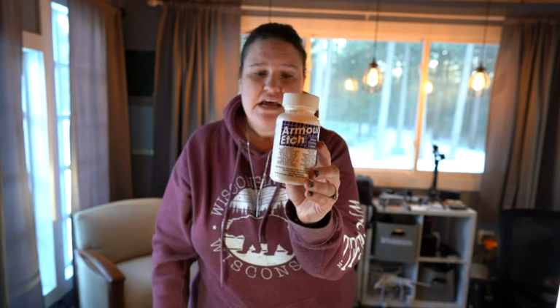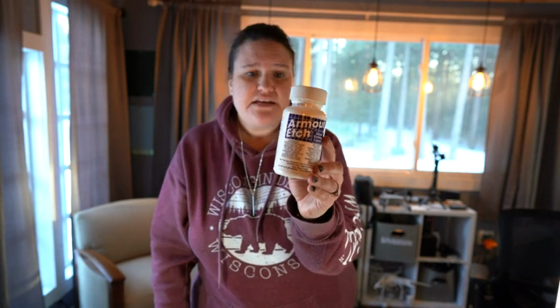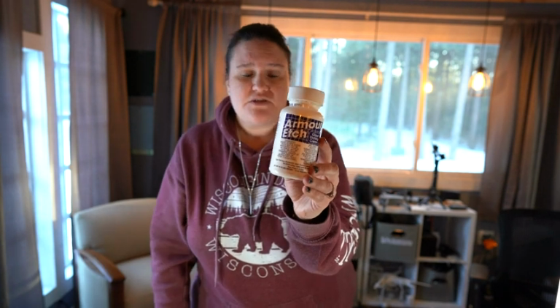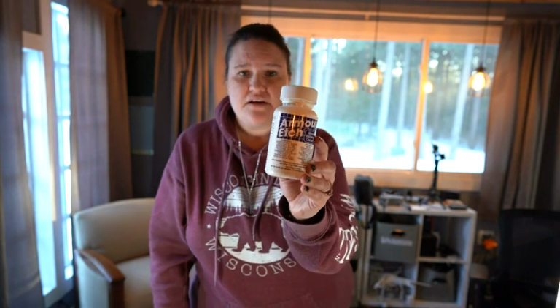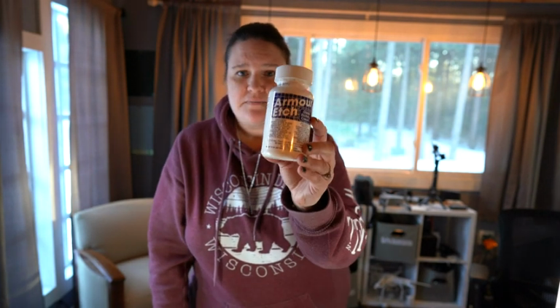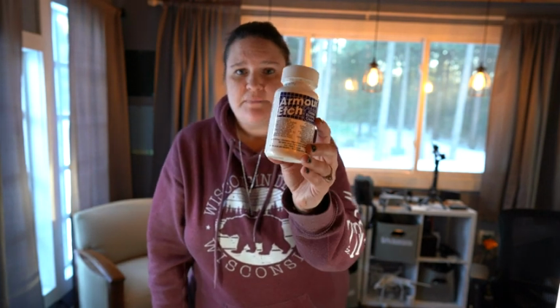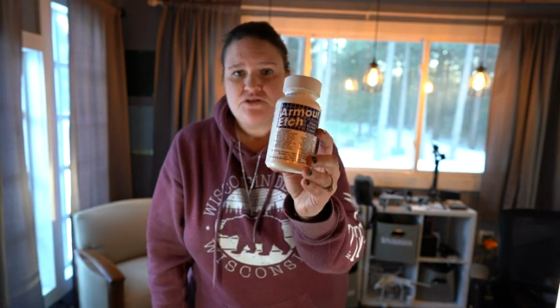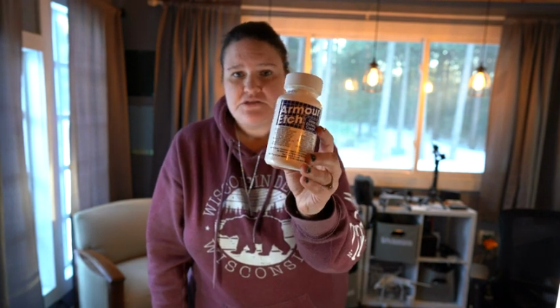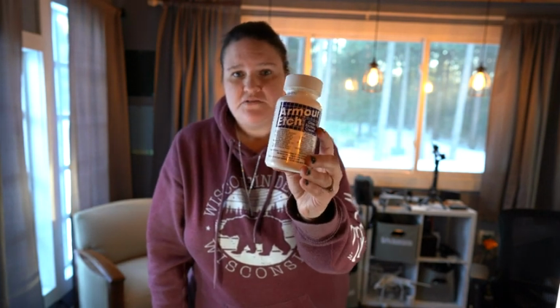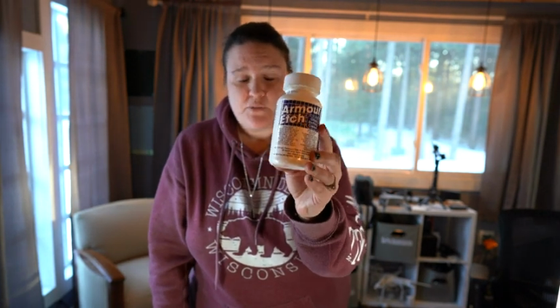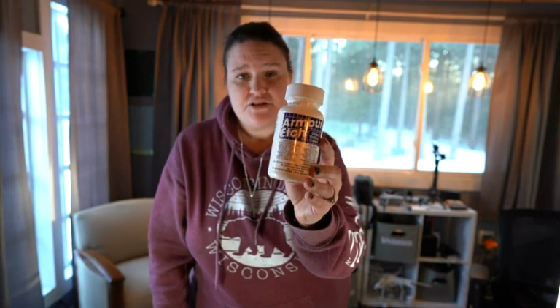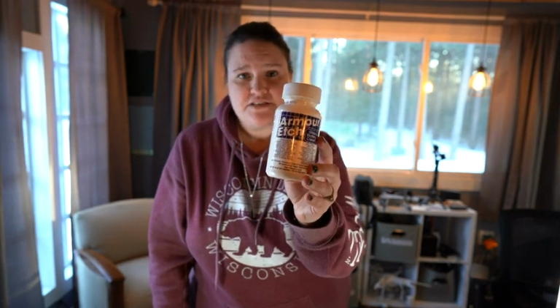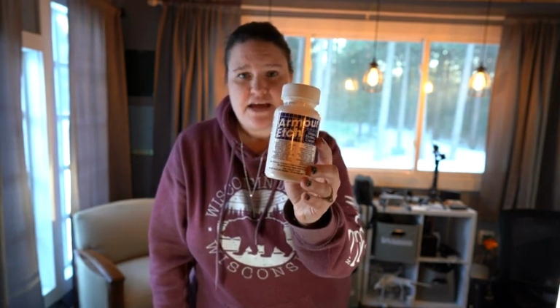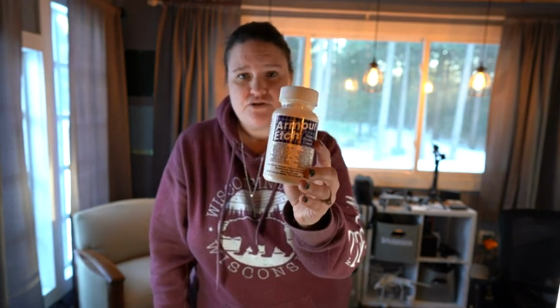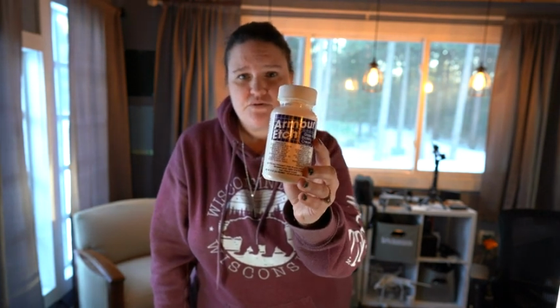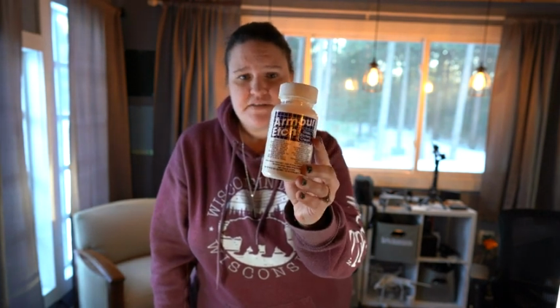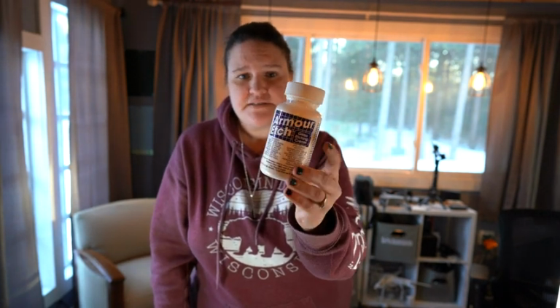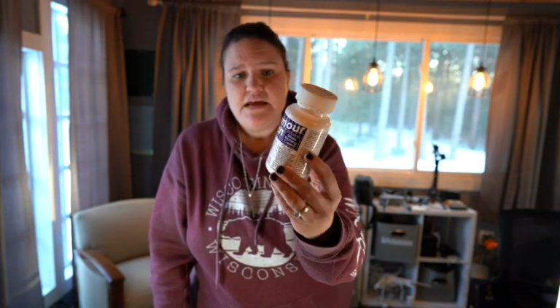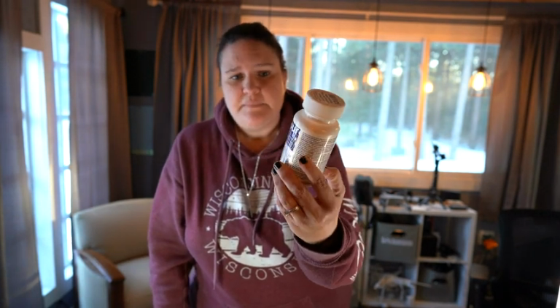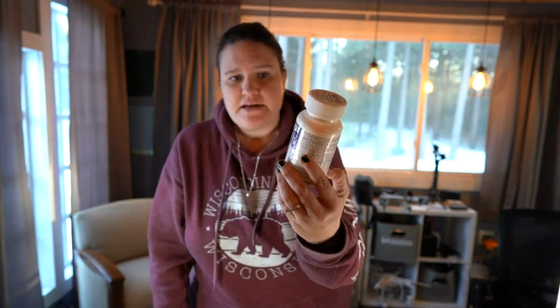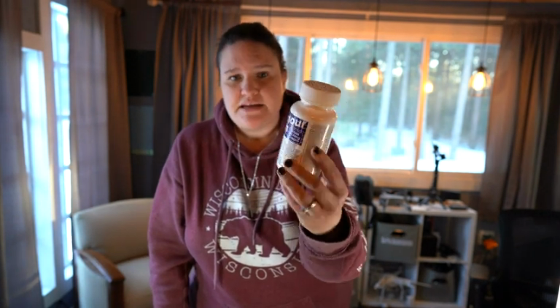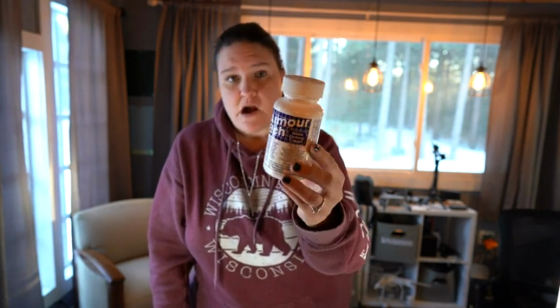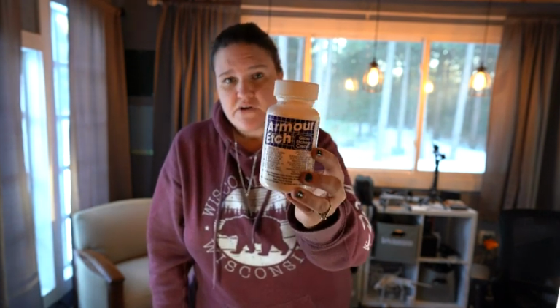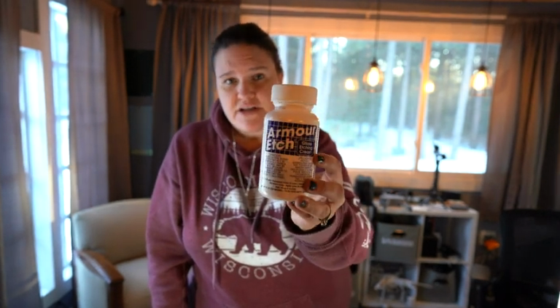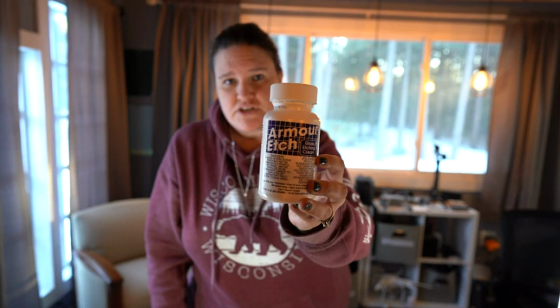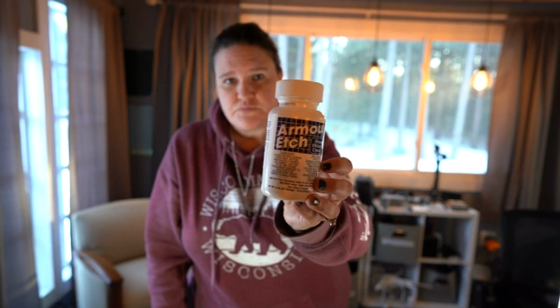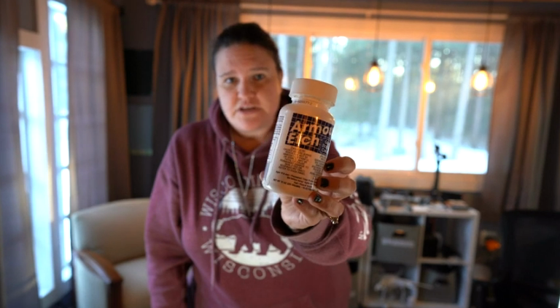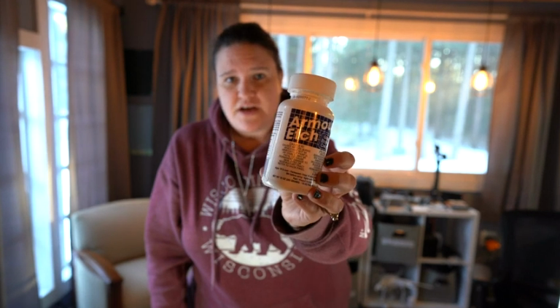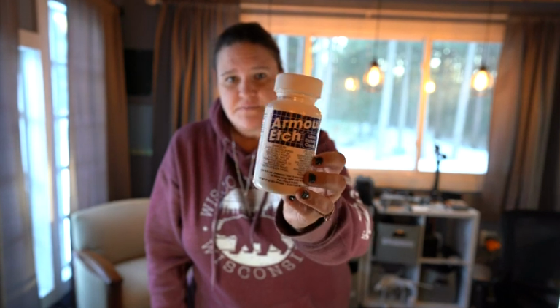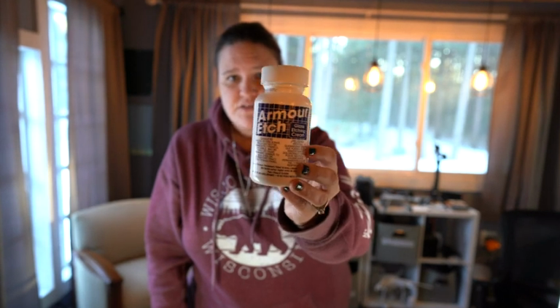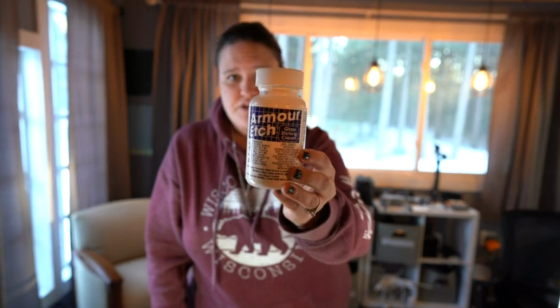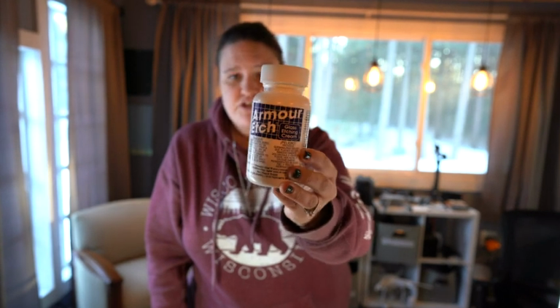It is awesome. I'm going to show you a few projects that I used with this. Armor Etch is really awesome and does a great job.